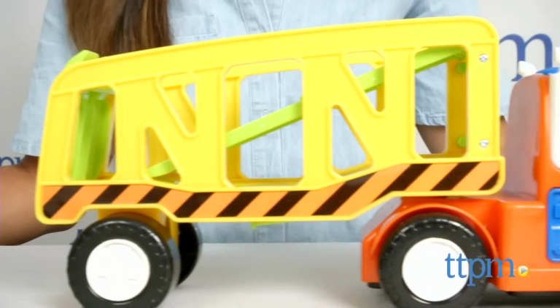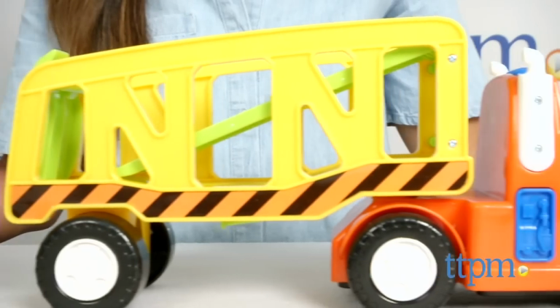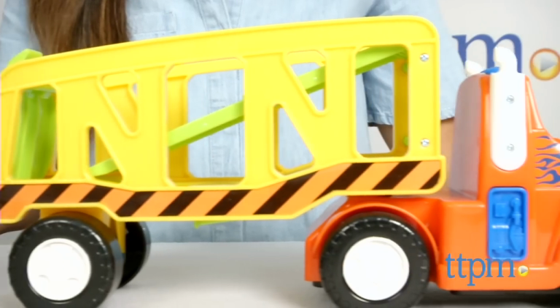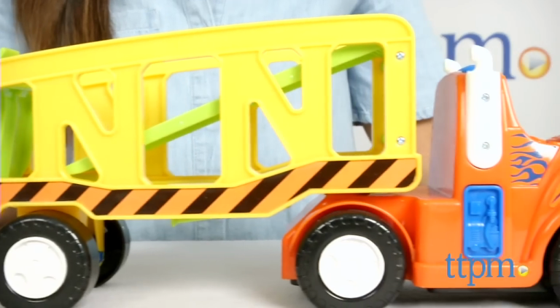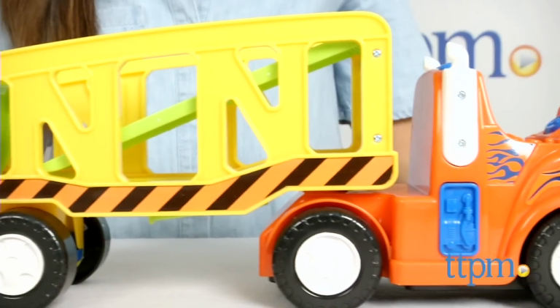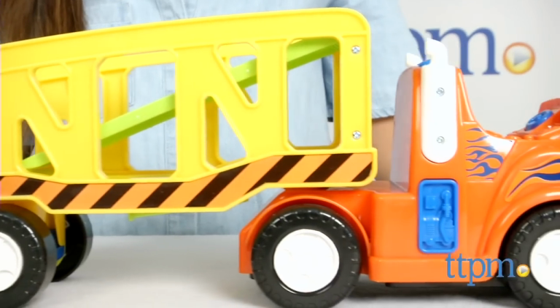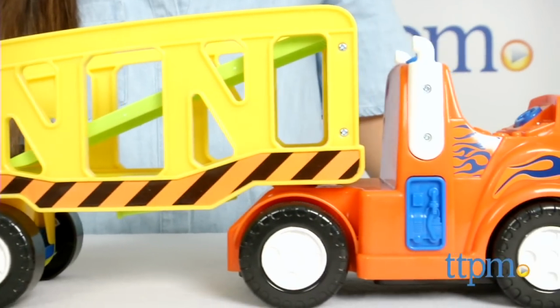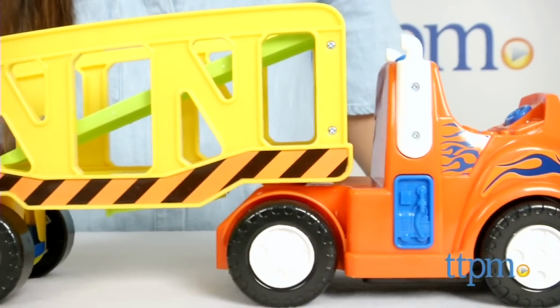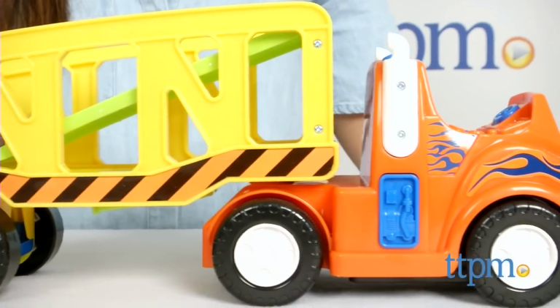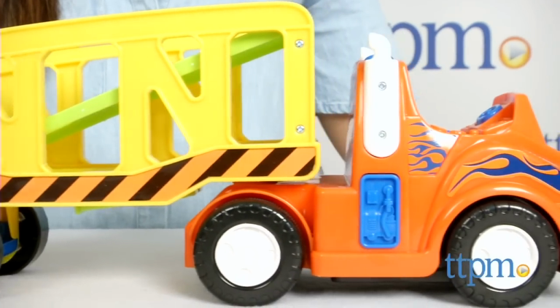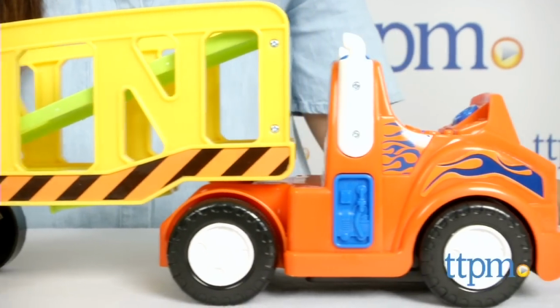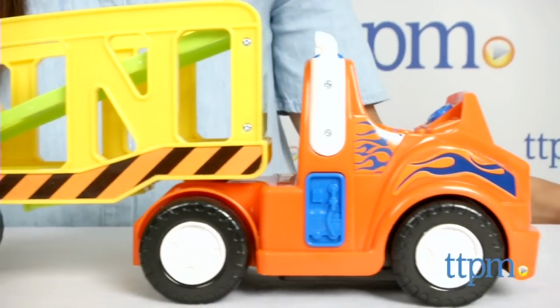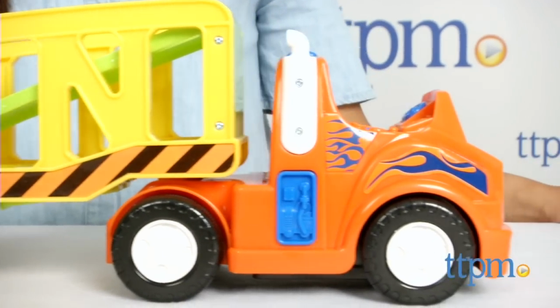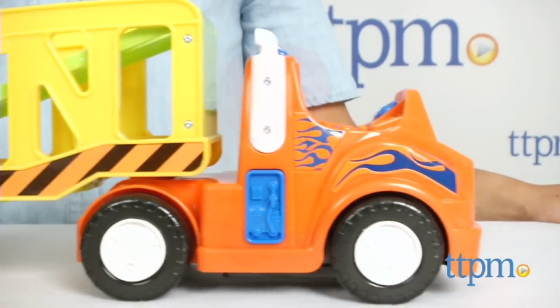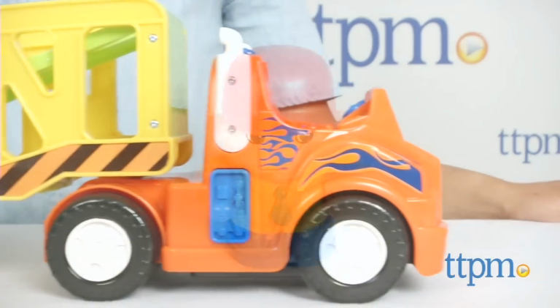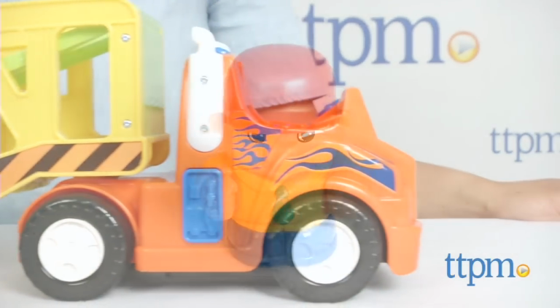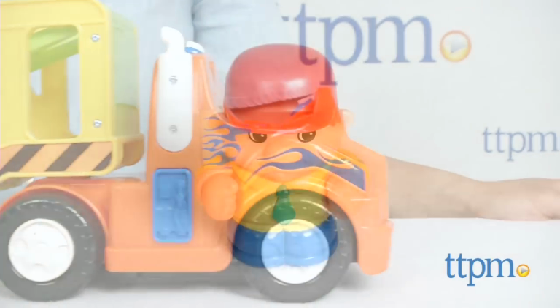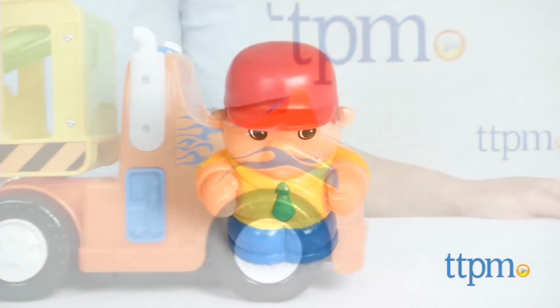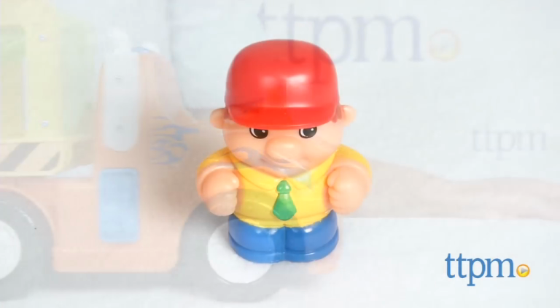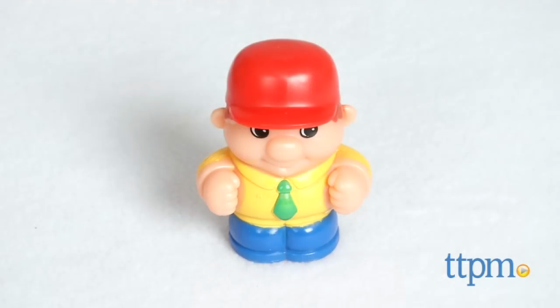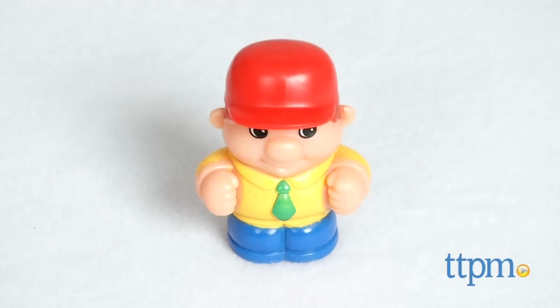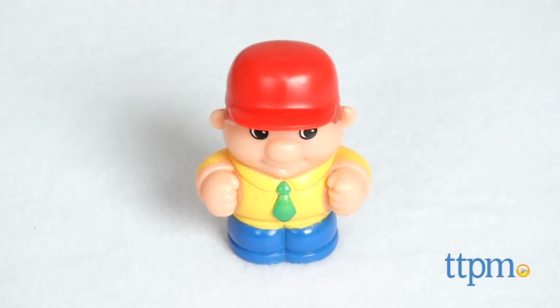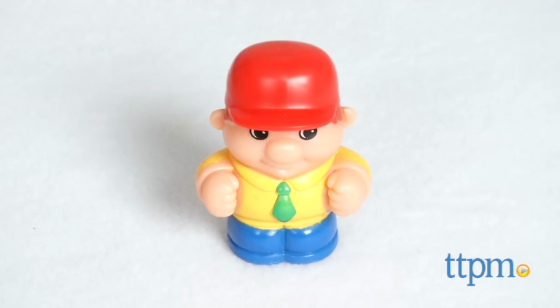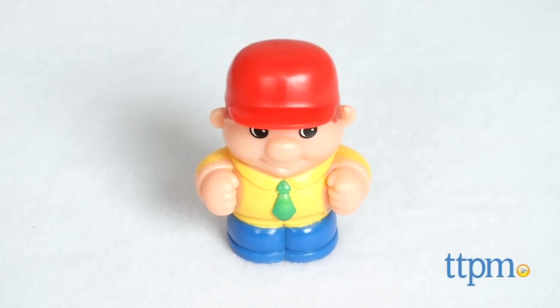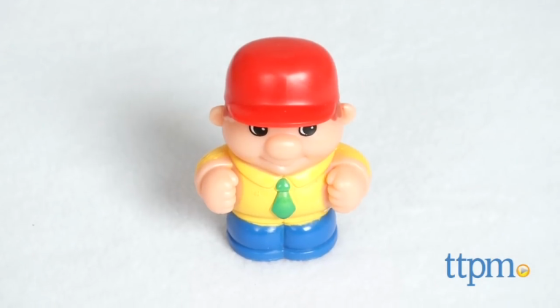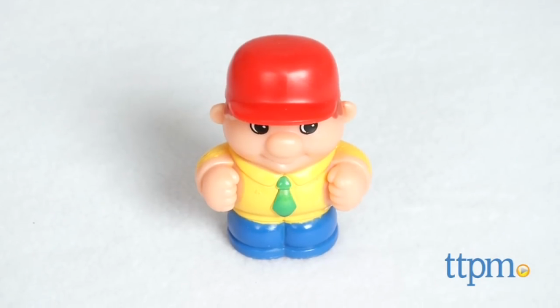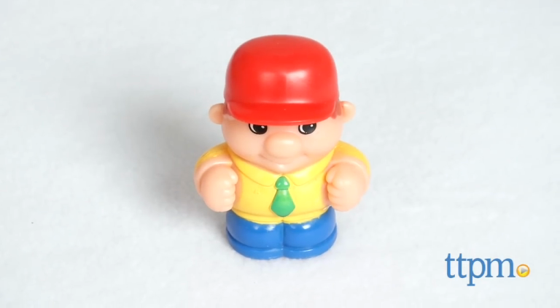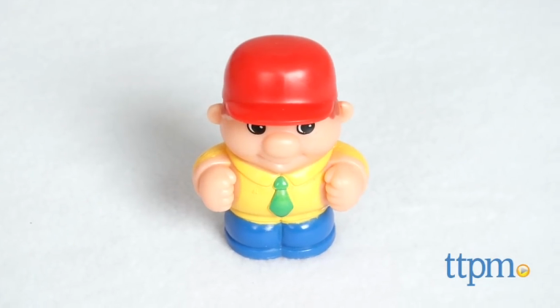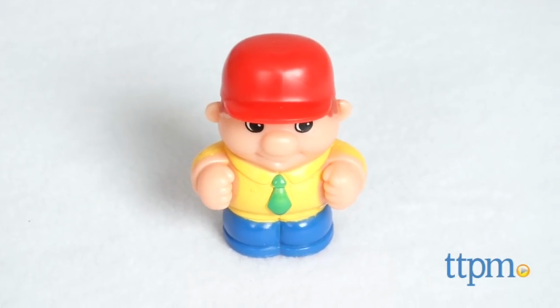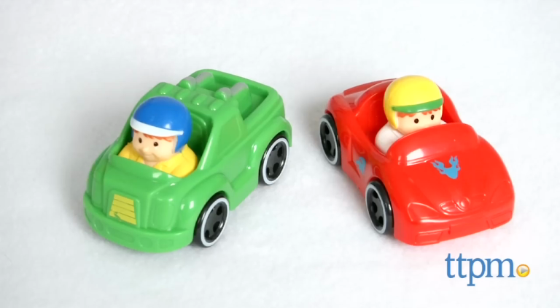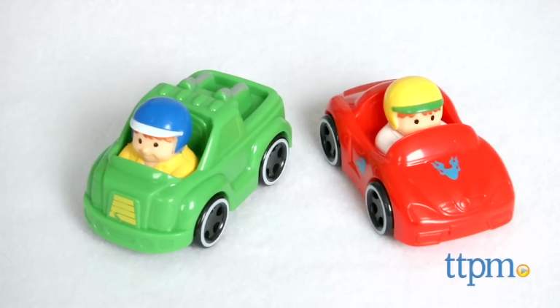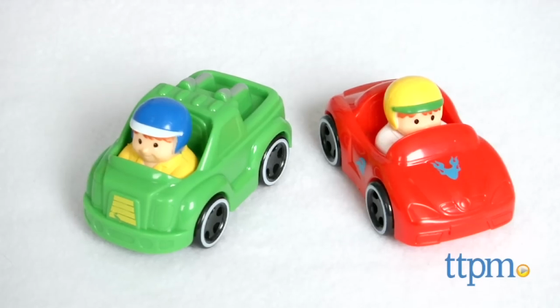This set includes a trailer truck, a removable driver, and two freewheeling cars.